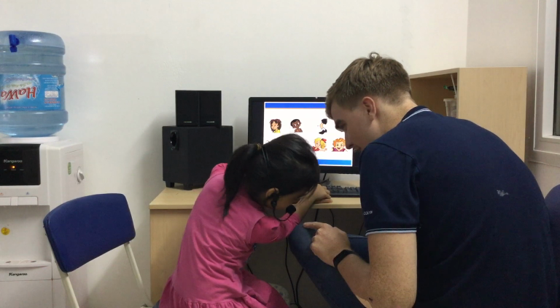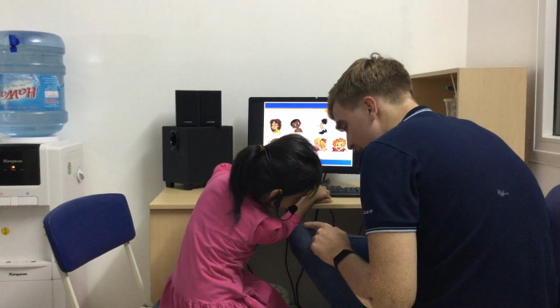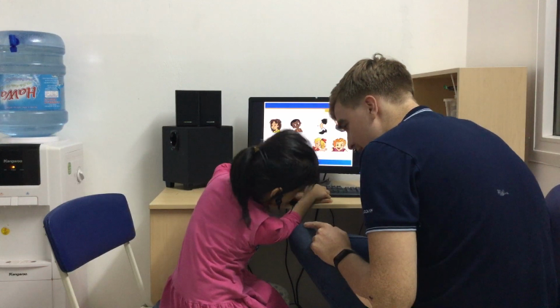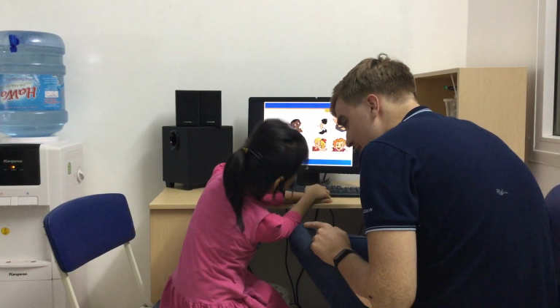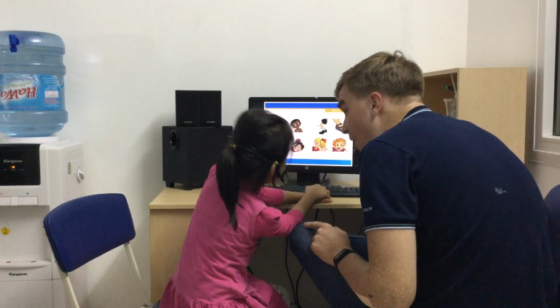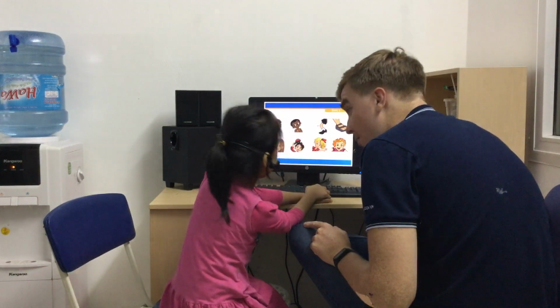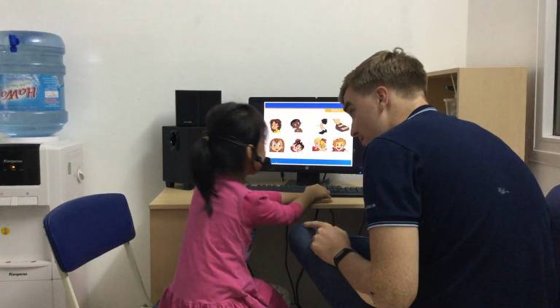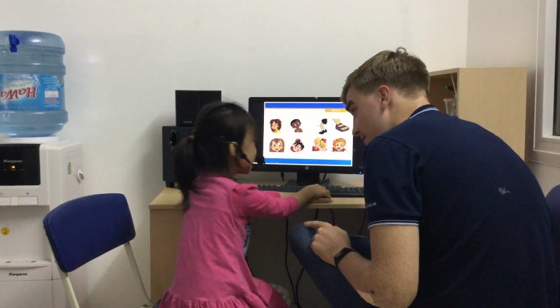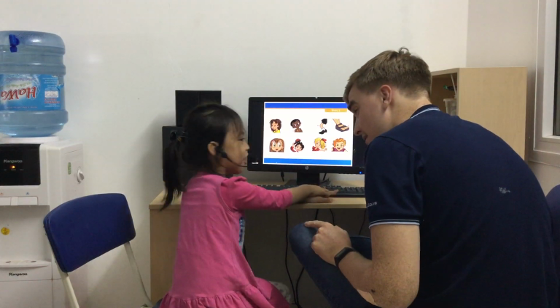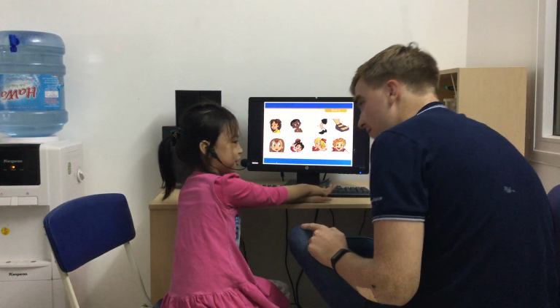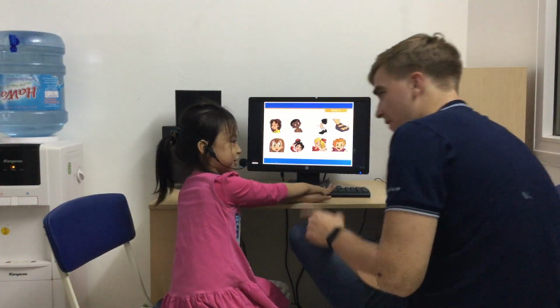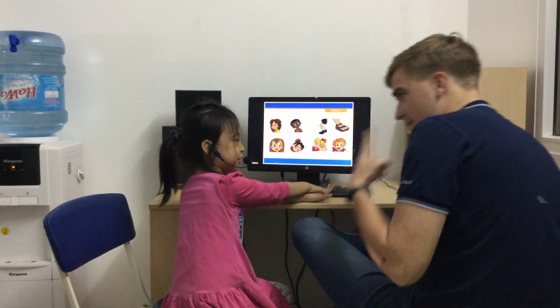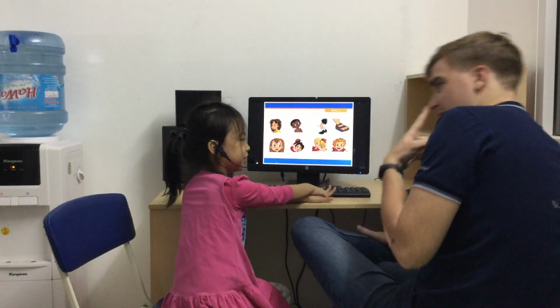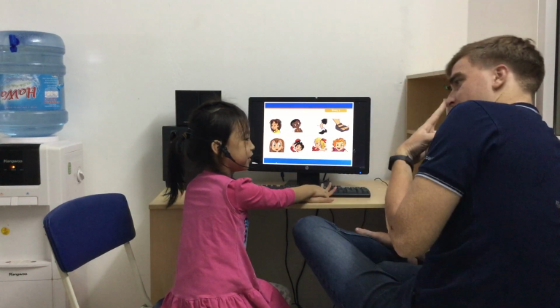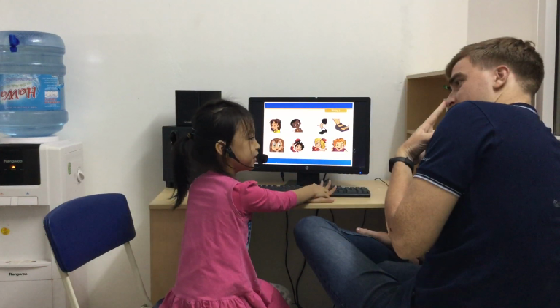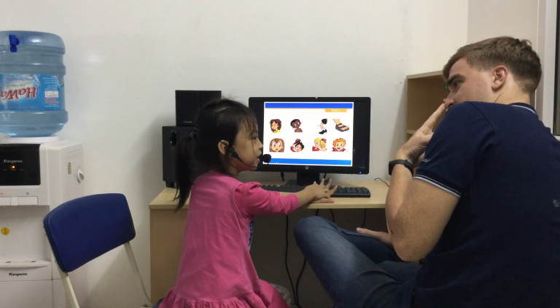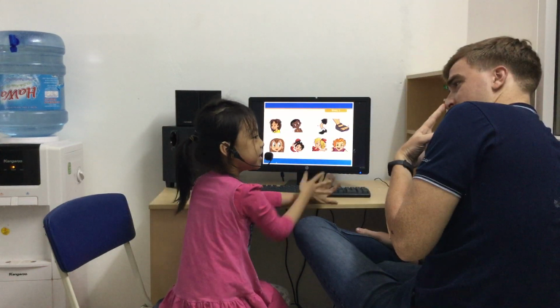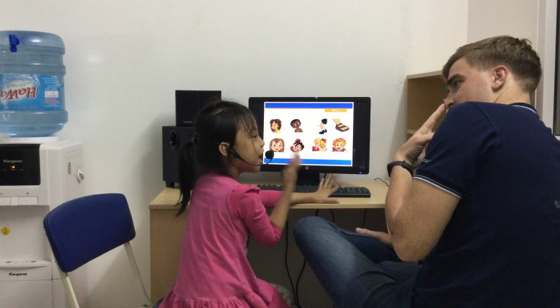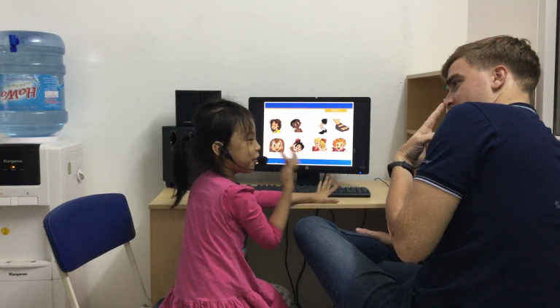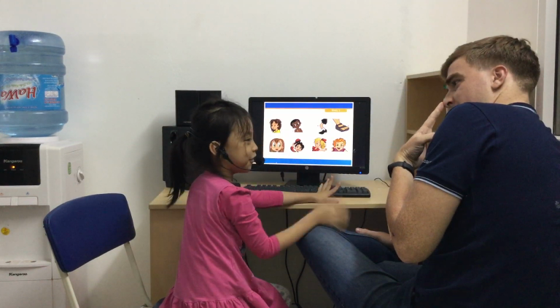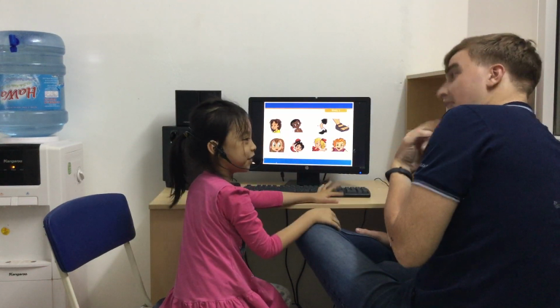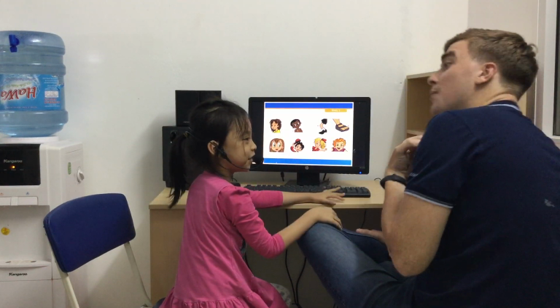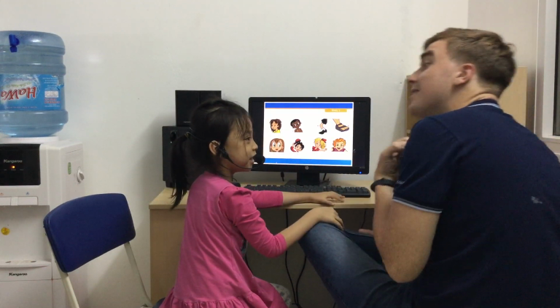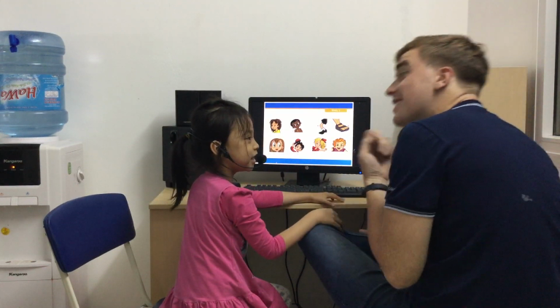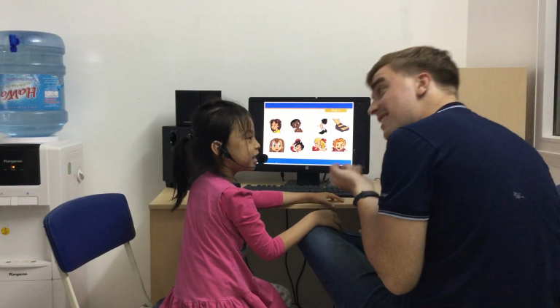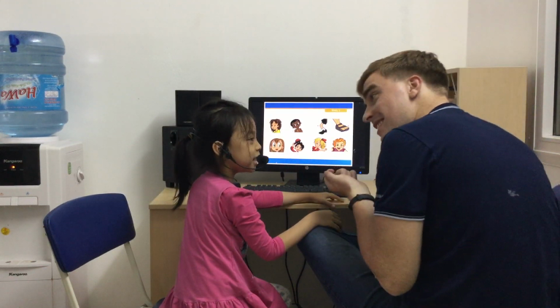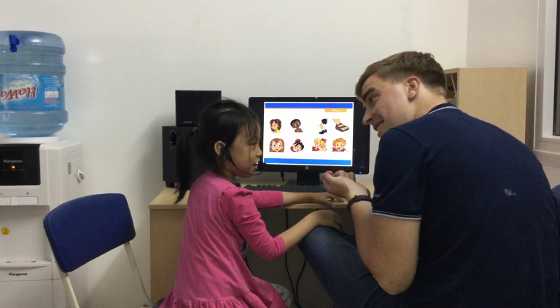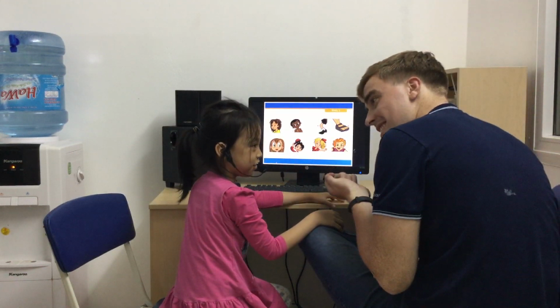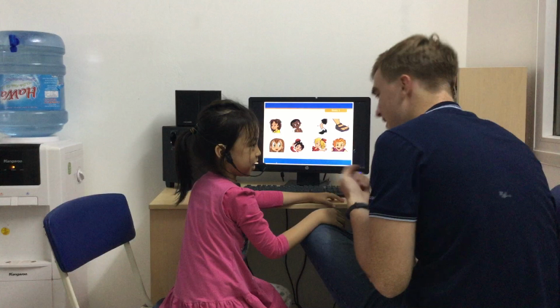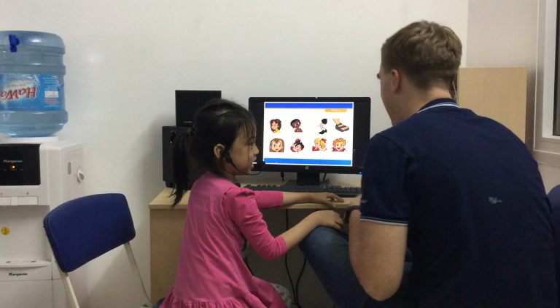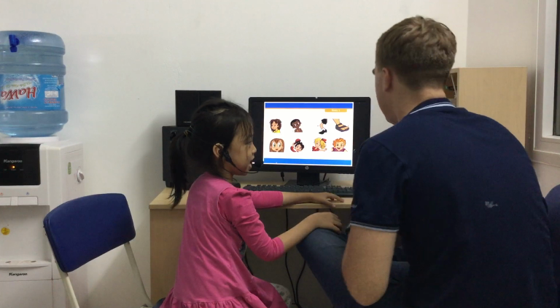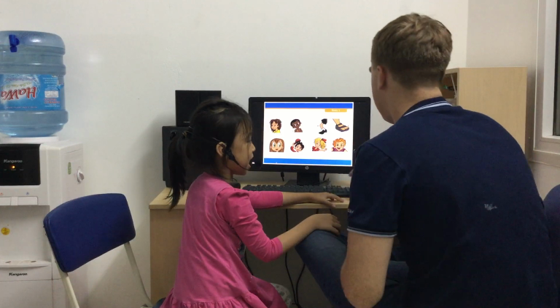Knees. Toes. Toes. What's this? Nose. Nose.